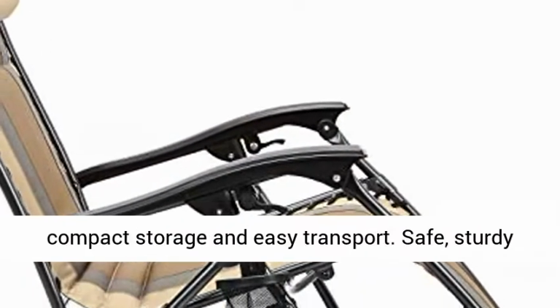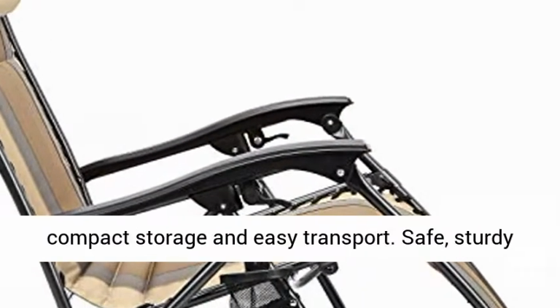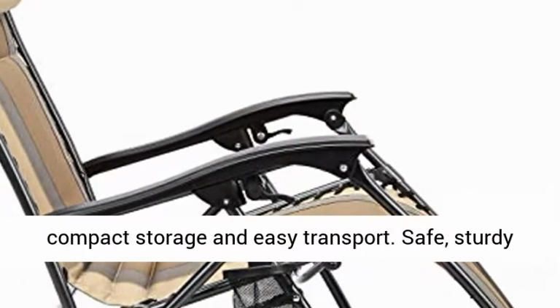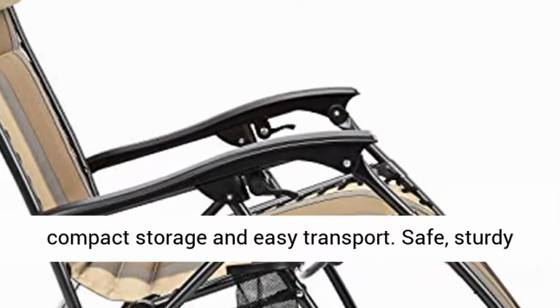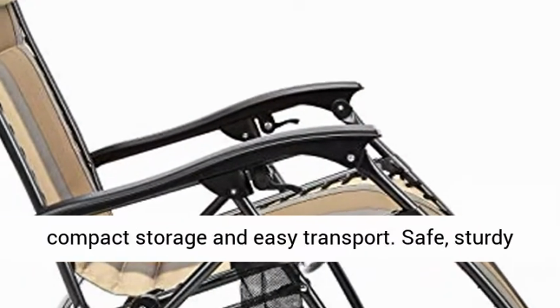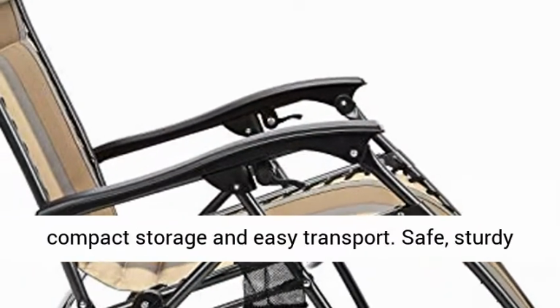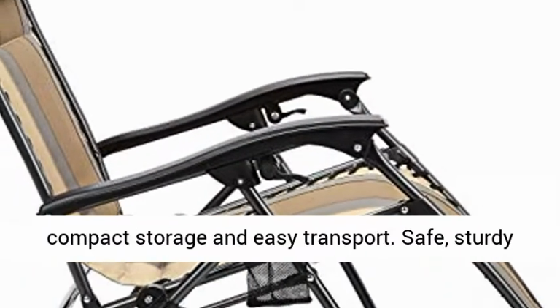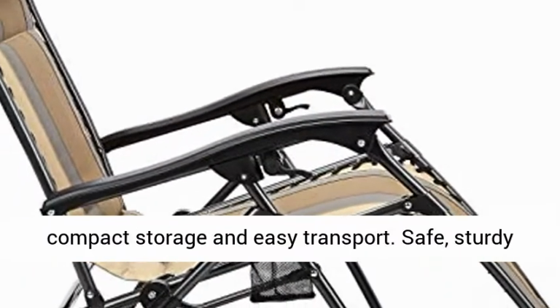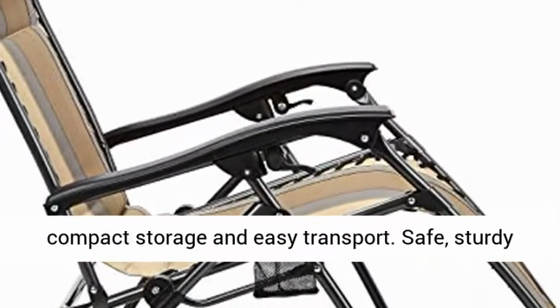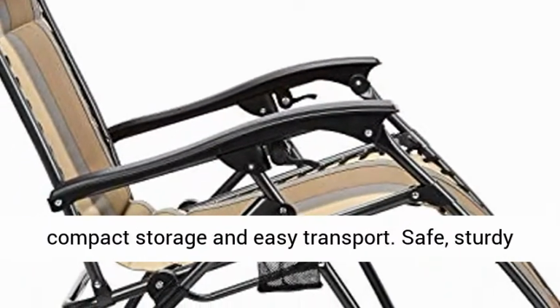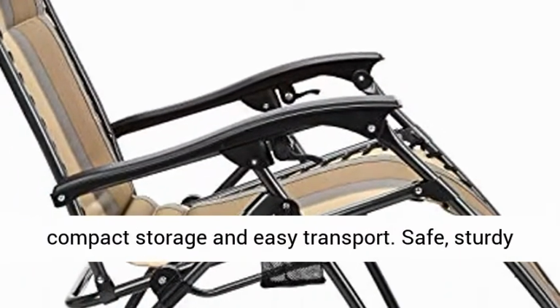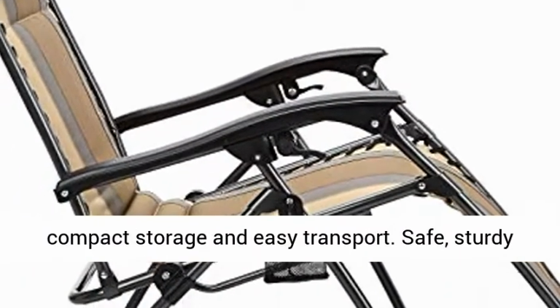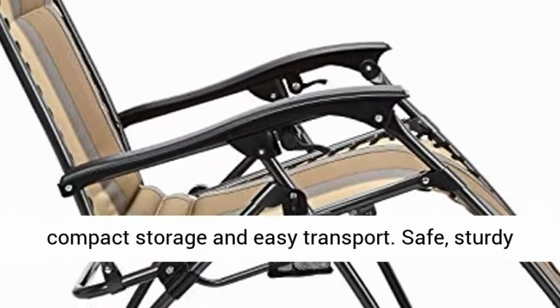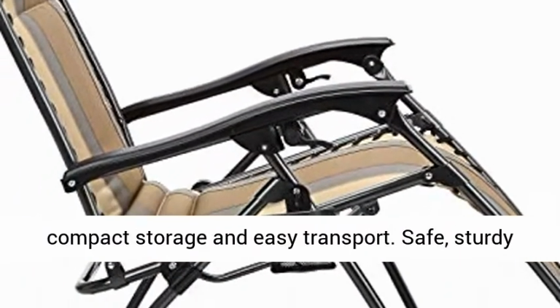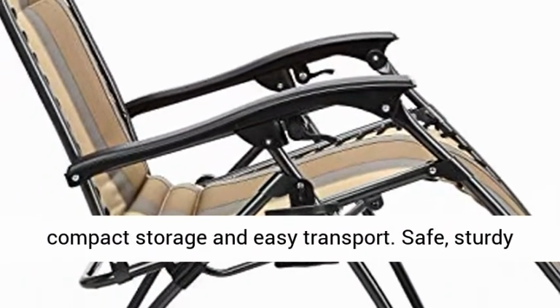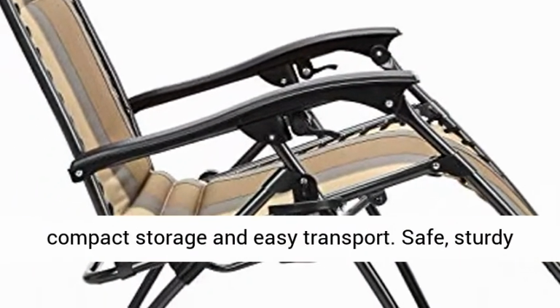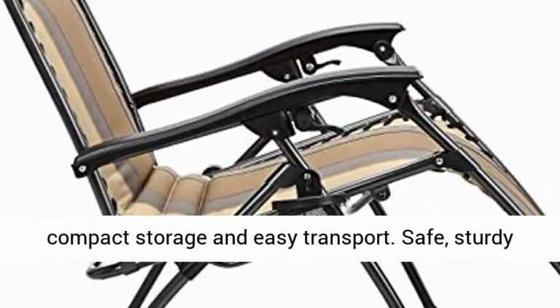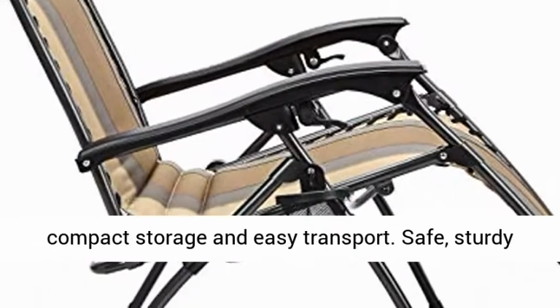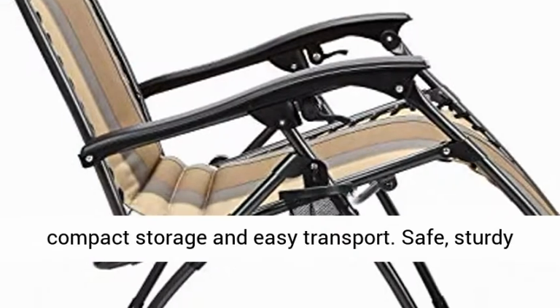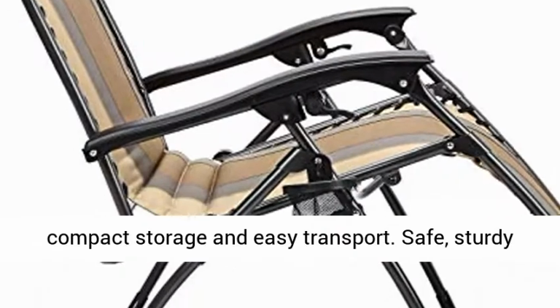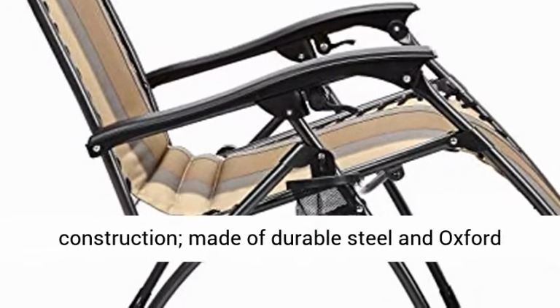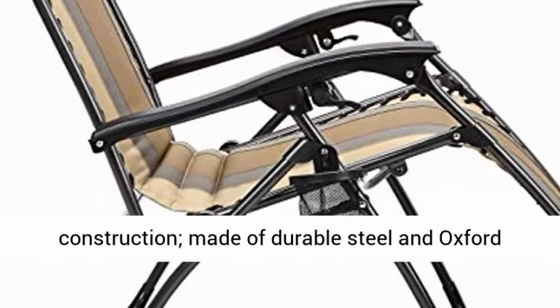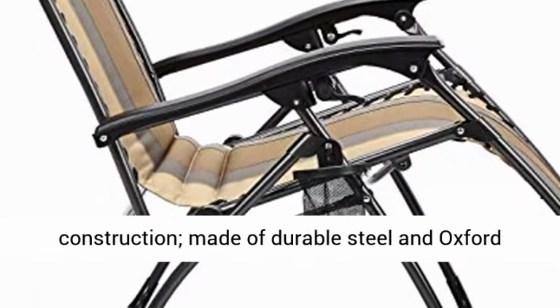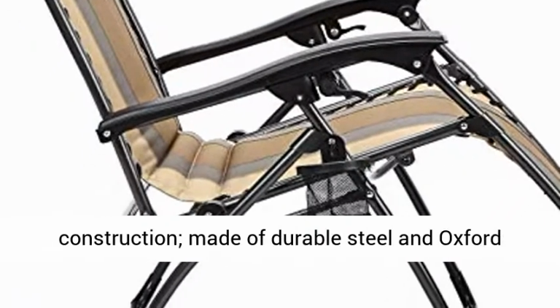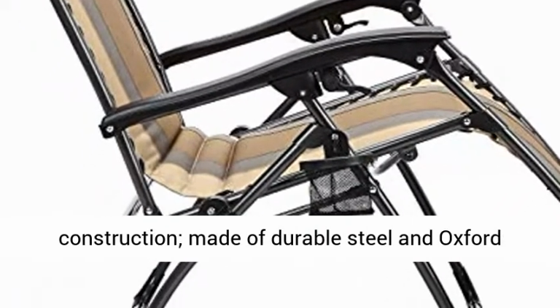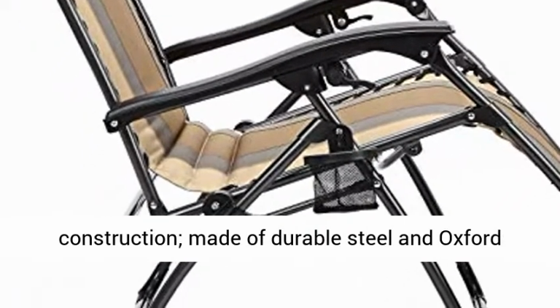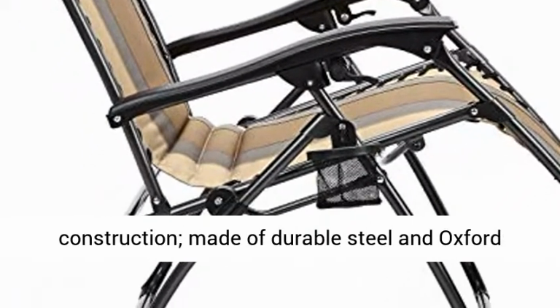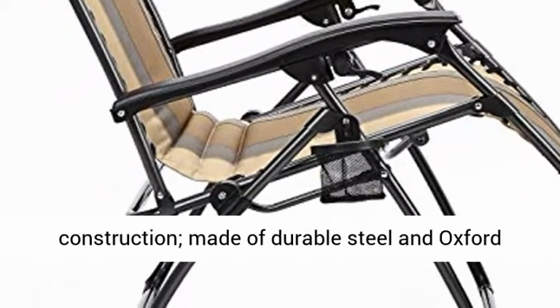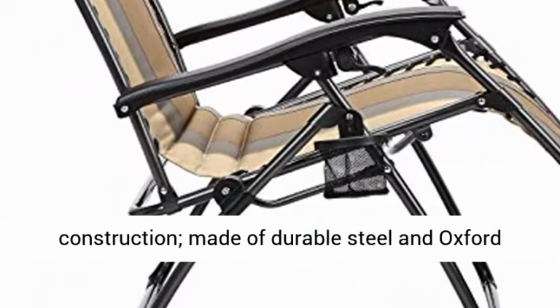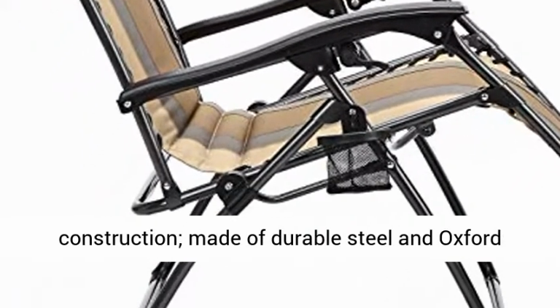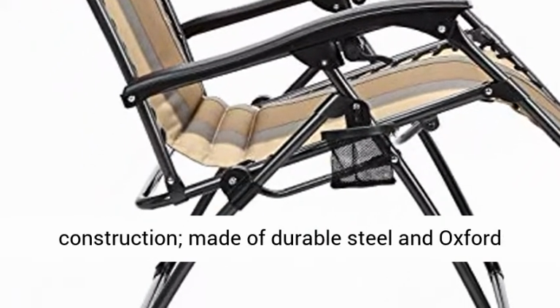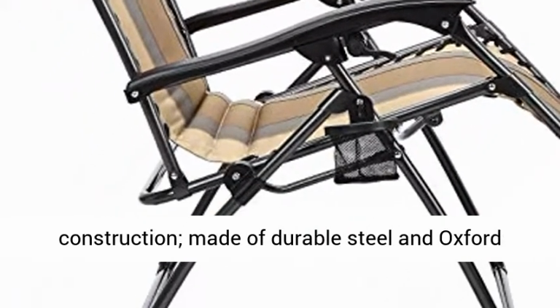Safe, sturdy construction. Made of durable steel and Oxford cotton fabric. Tan color.